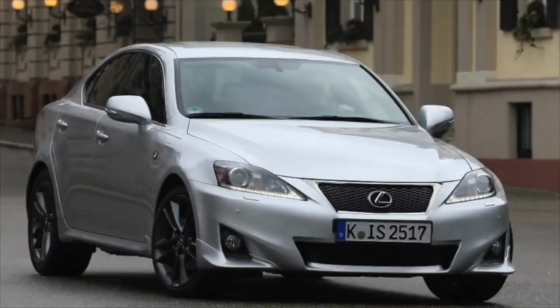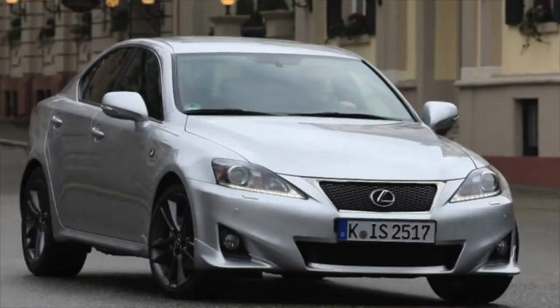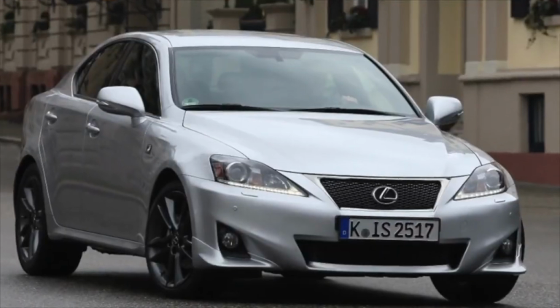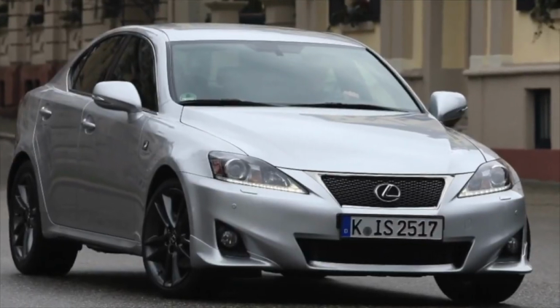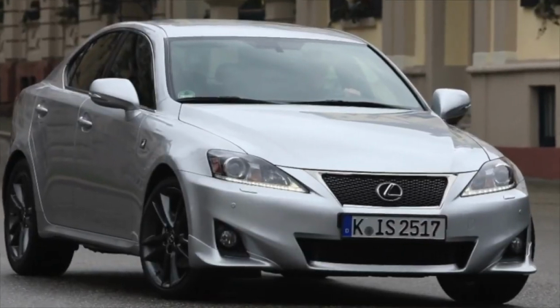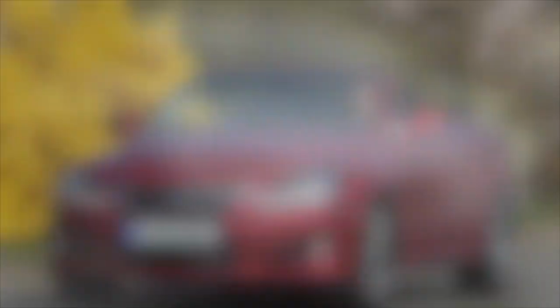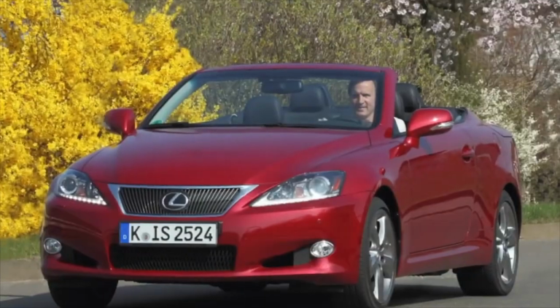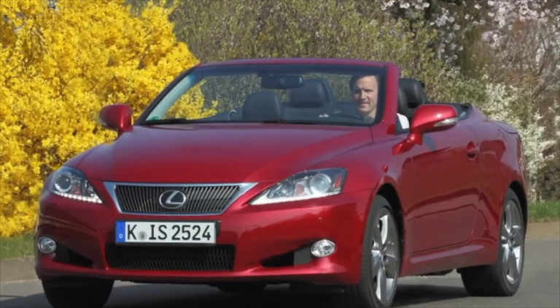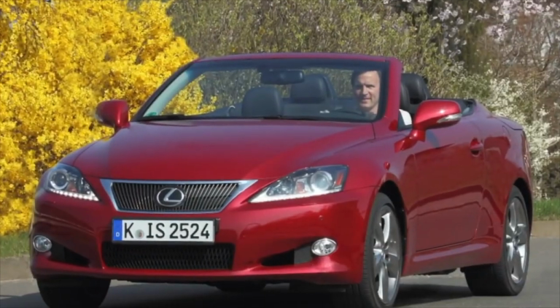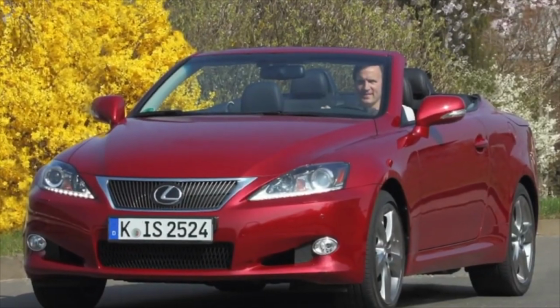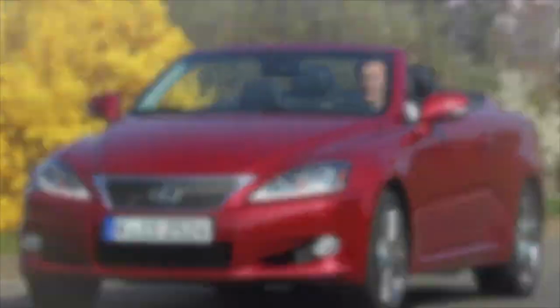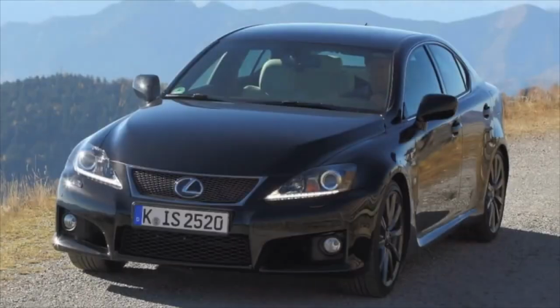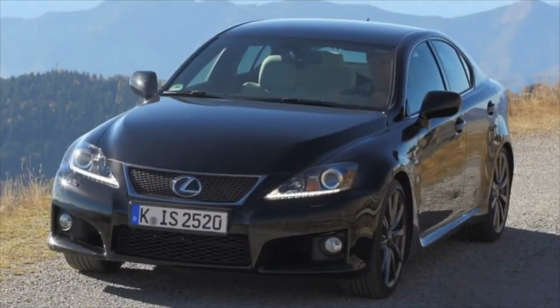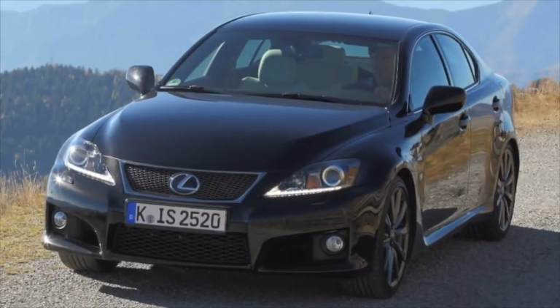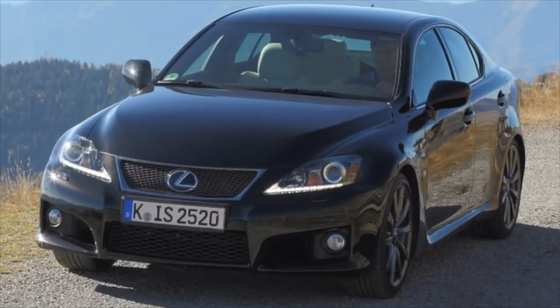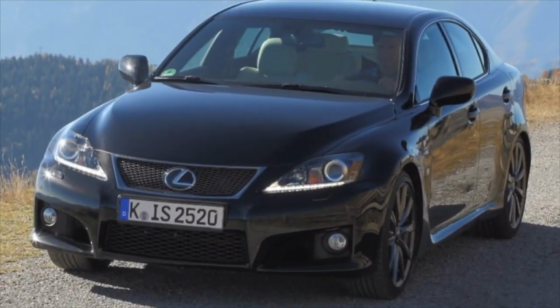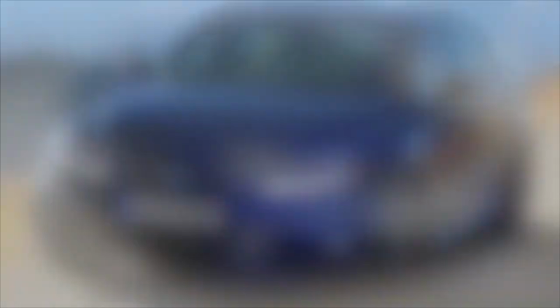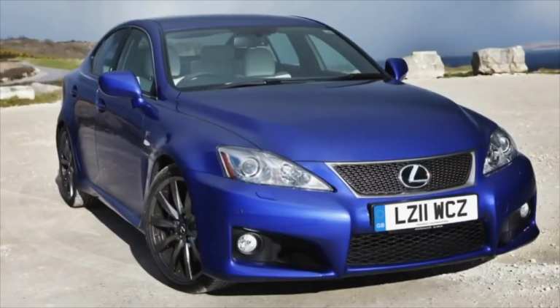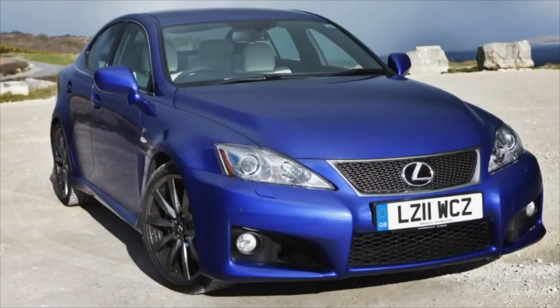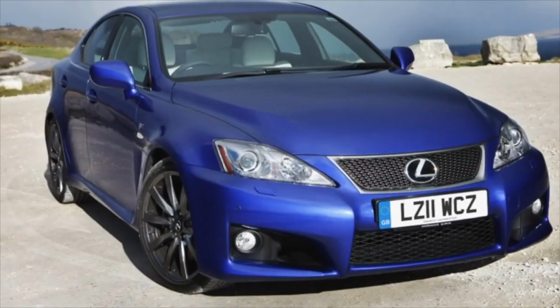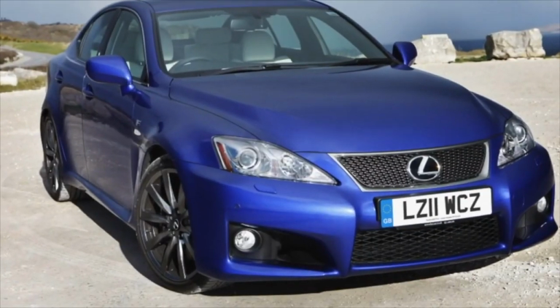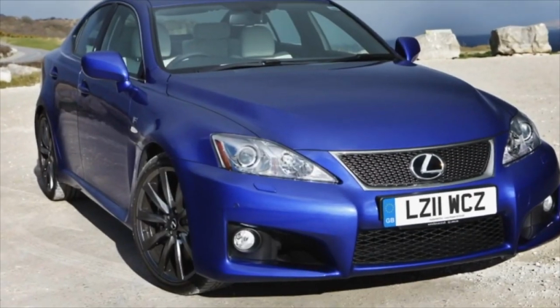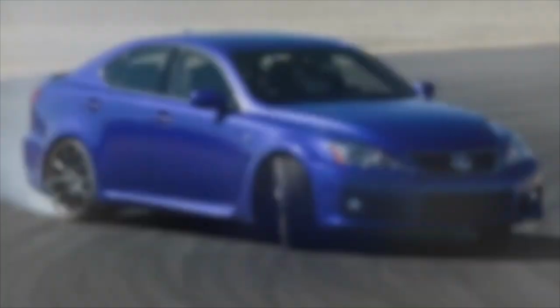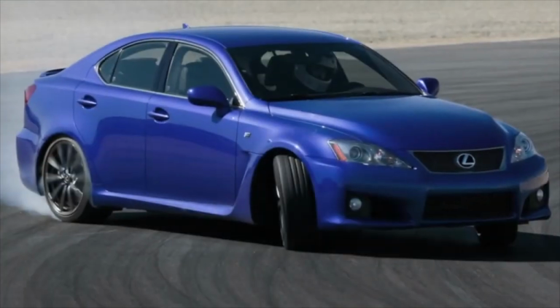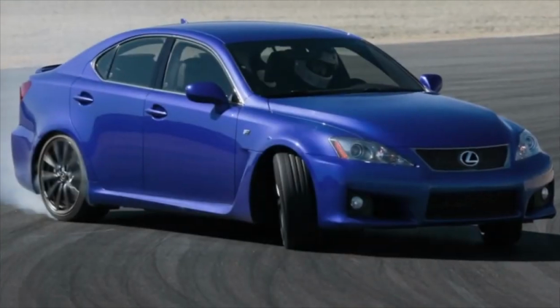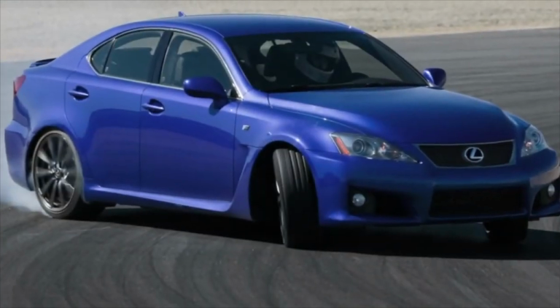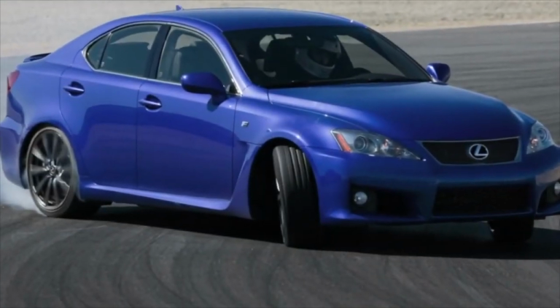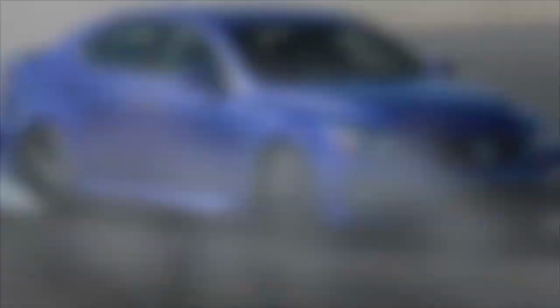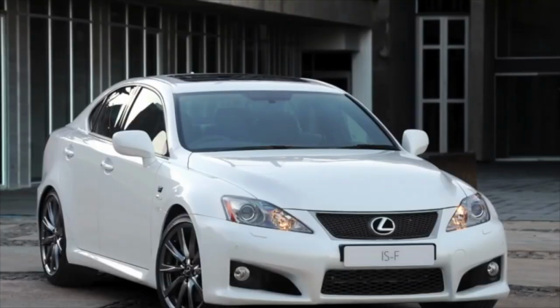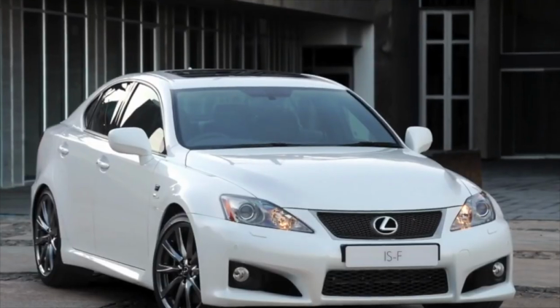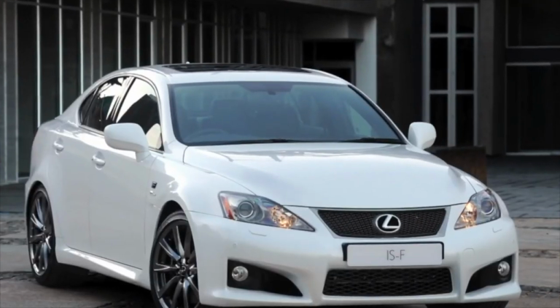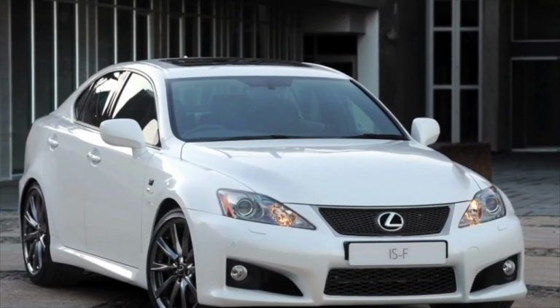Greetings, dear friends! I present to your attention the most common malfunctions and breakdowns that occur on the Lexus IS.